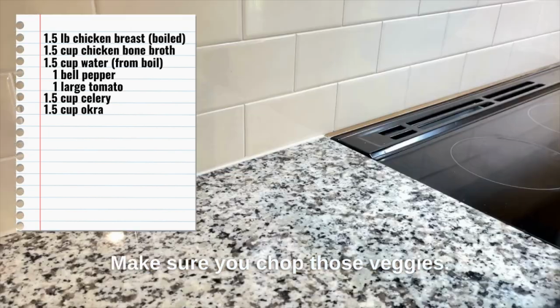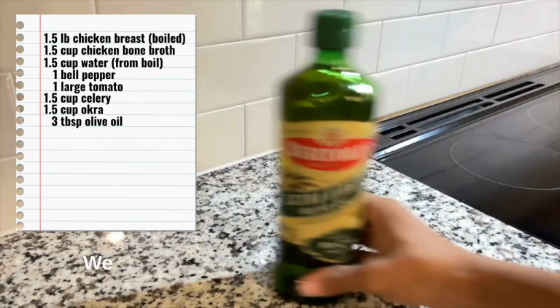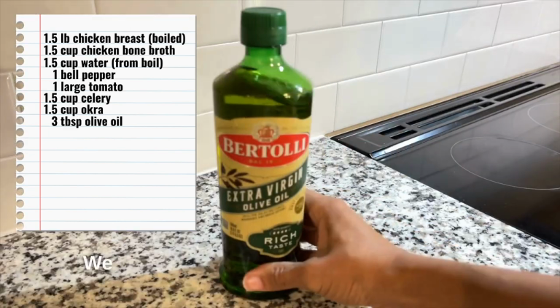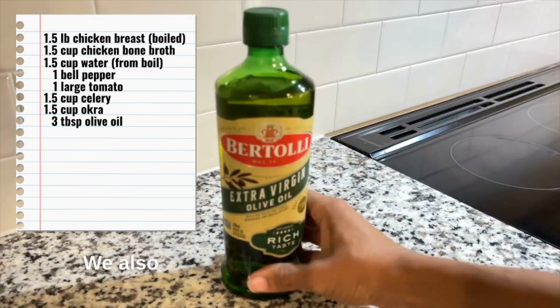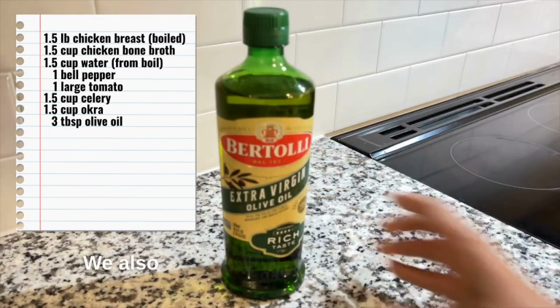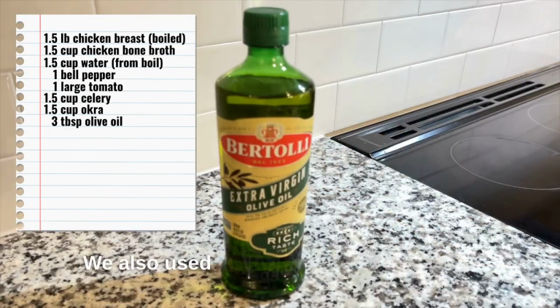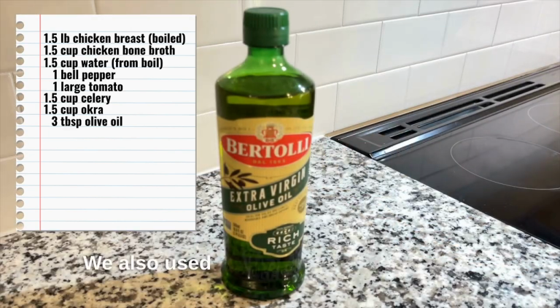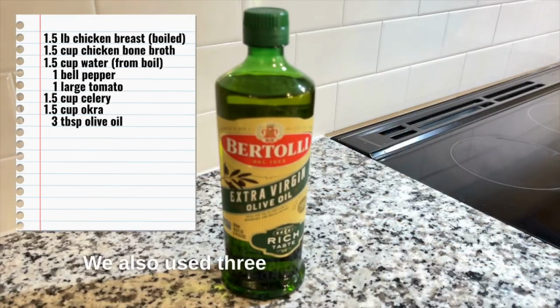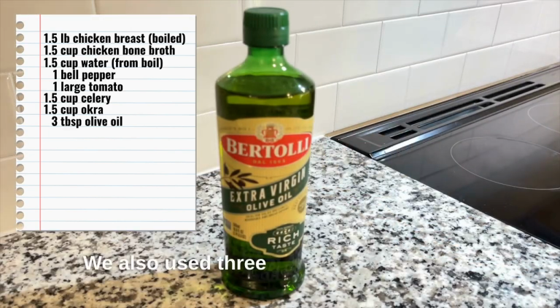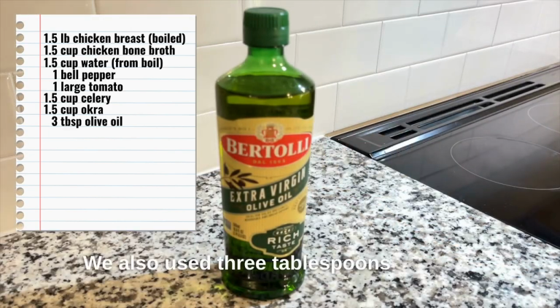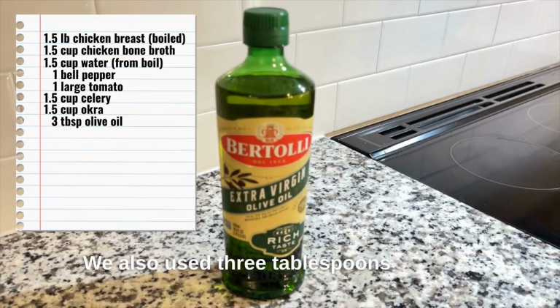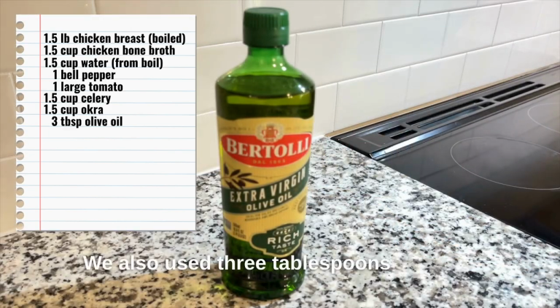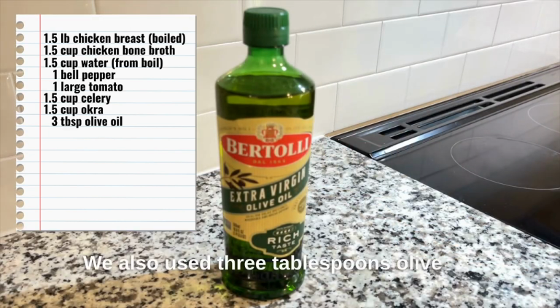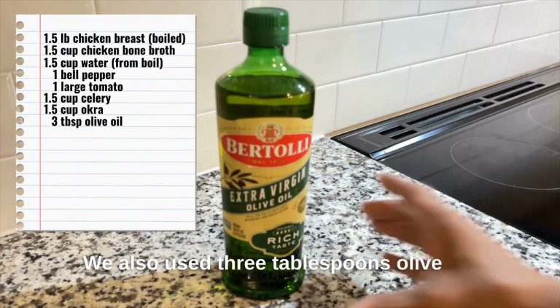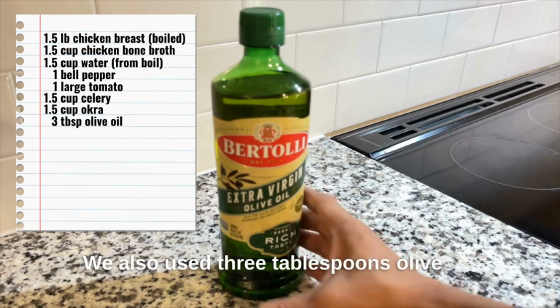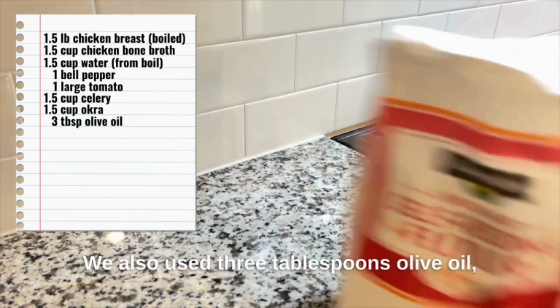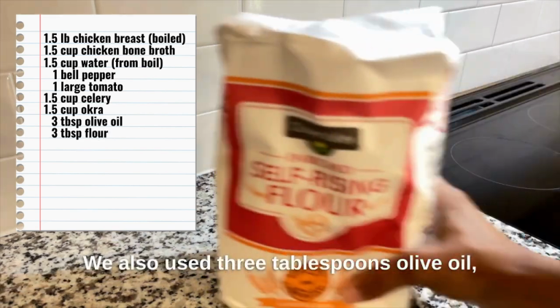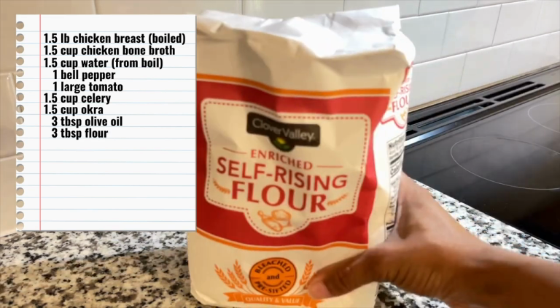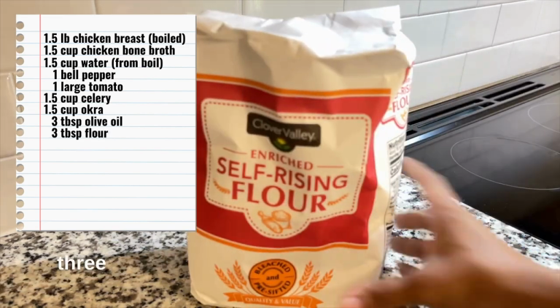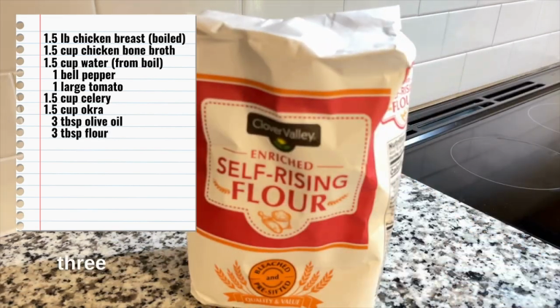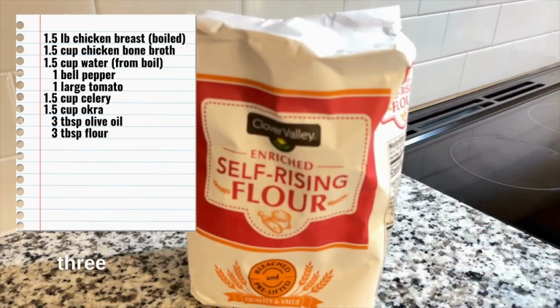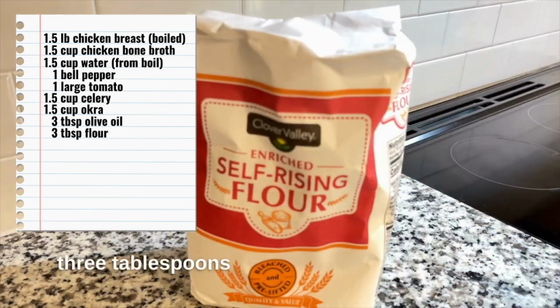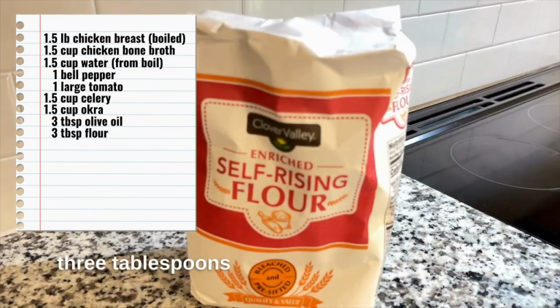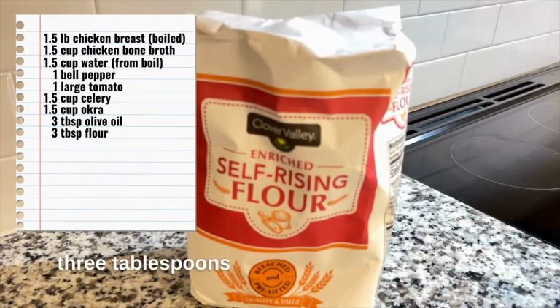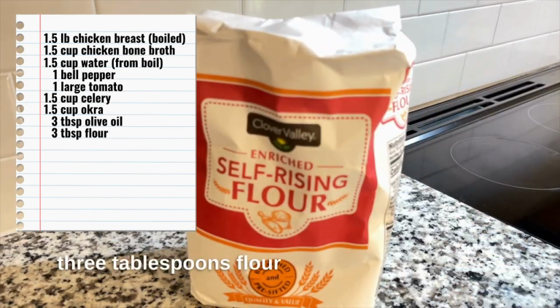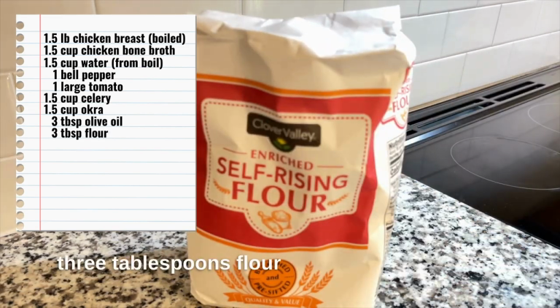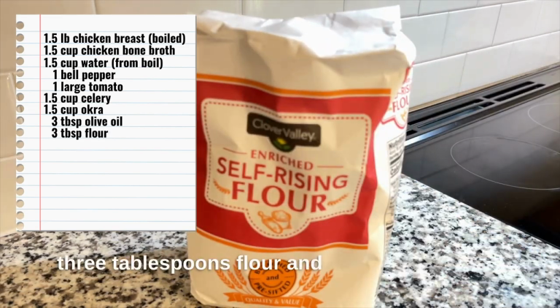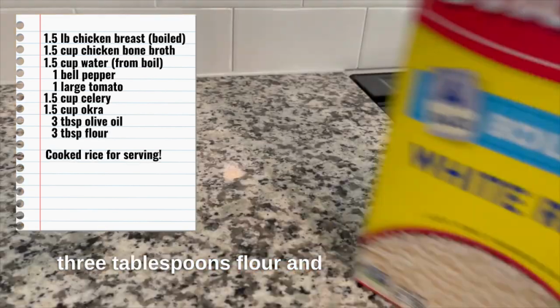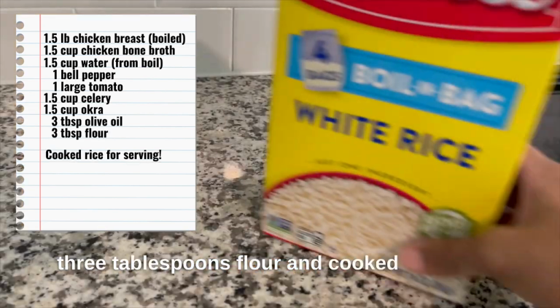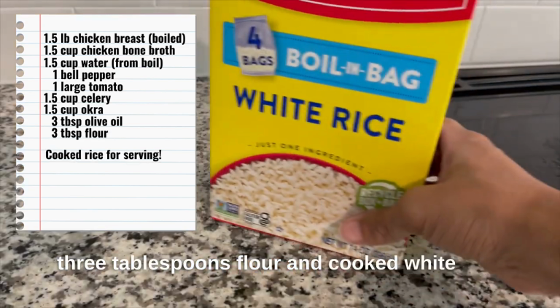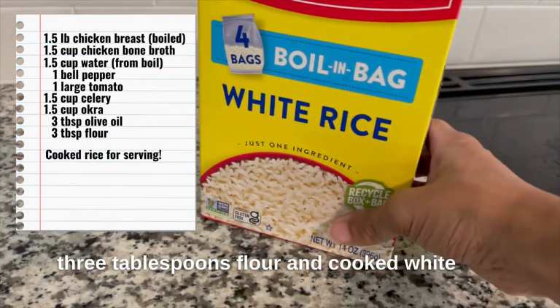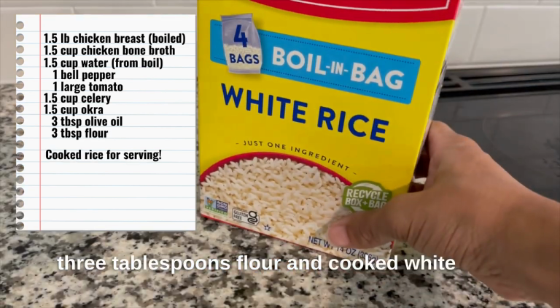We also used three tablespoons olive oil, three tablespoons flour, and cooked white rice.